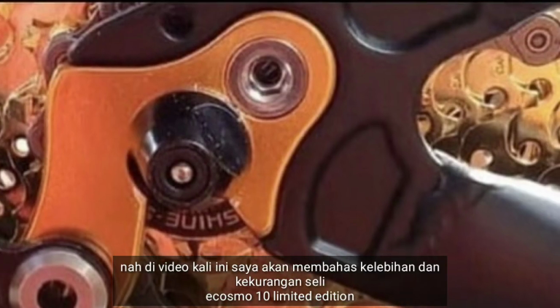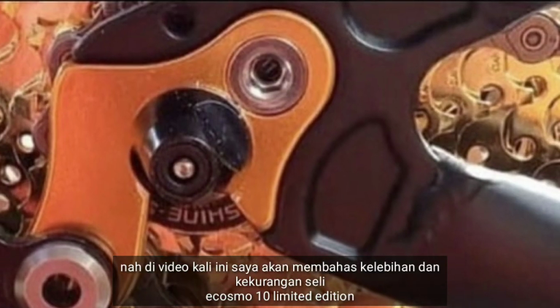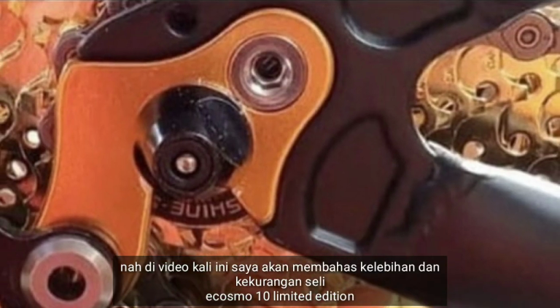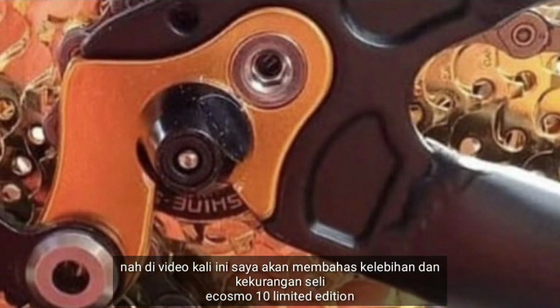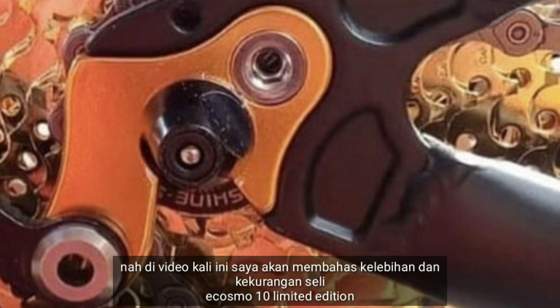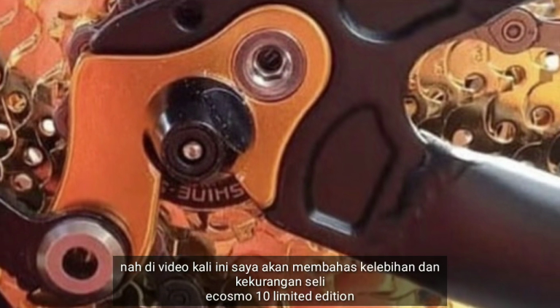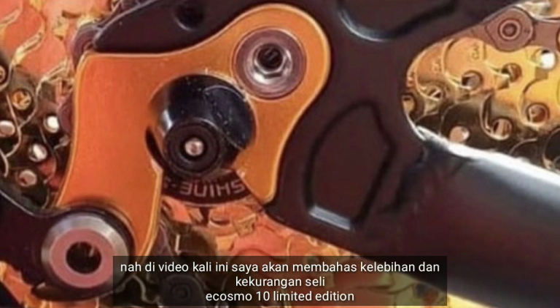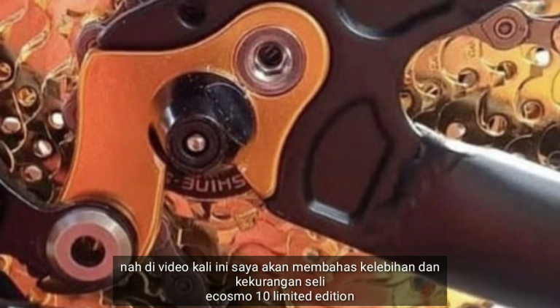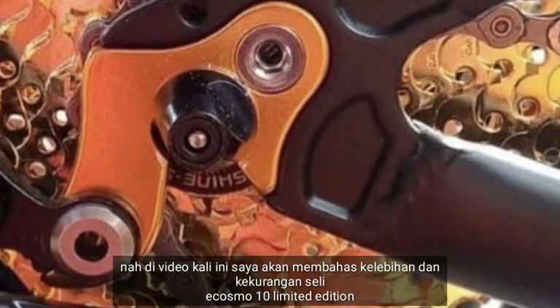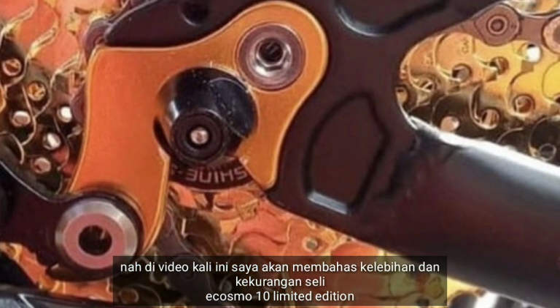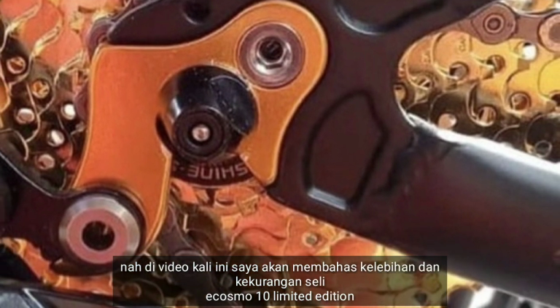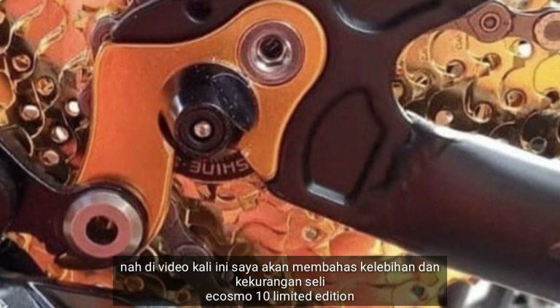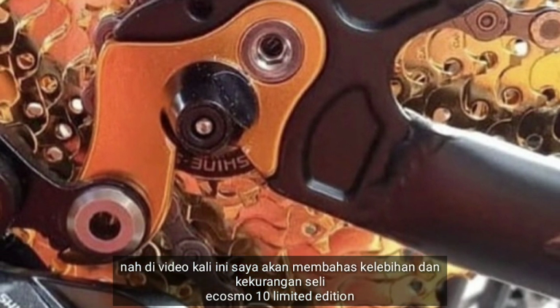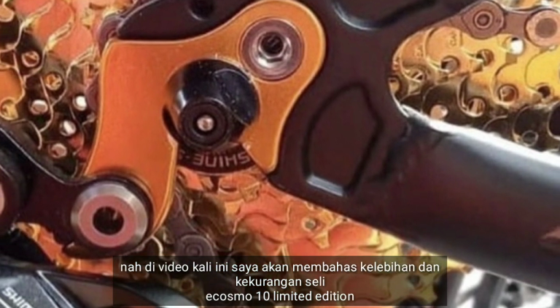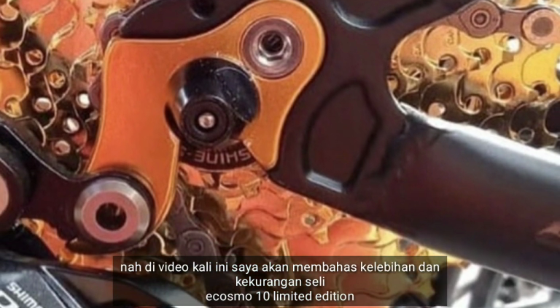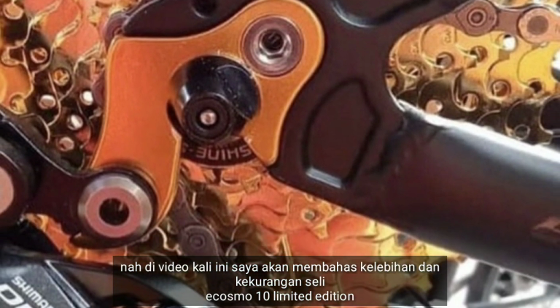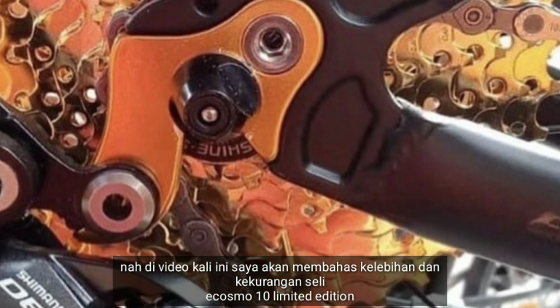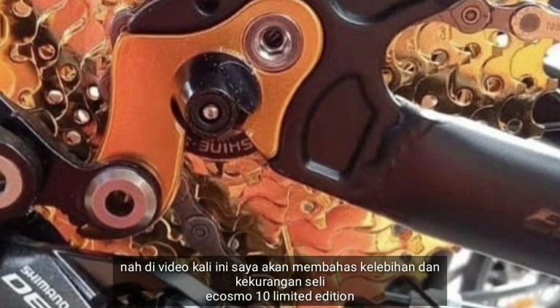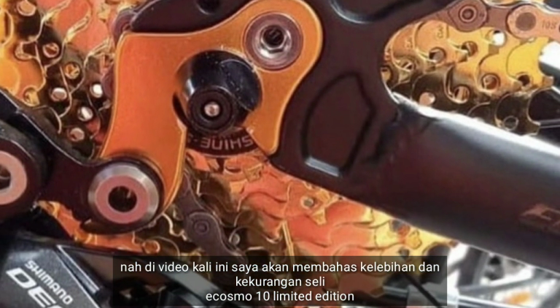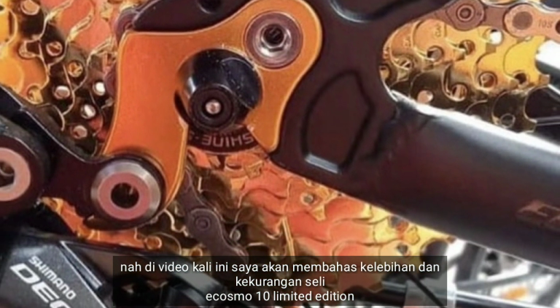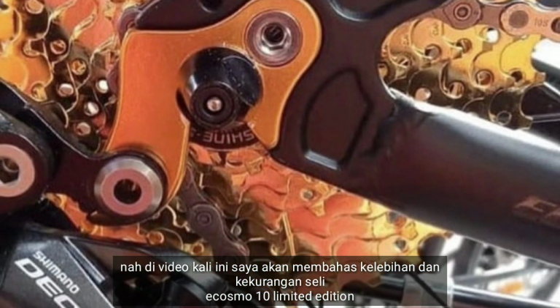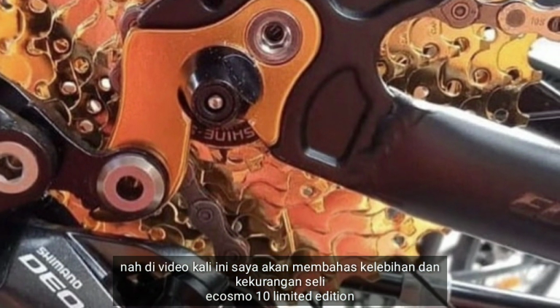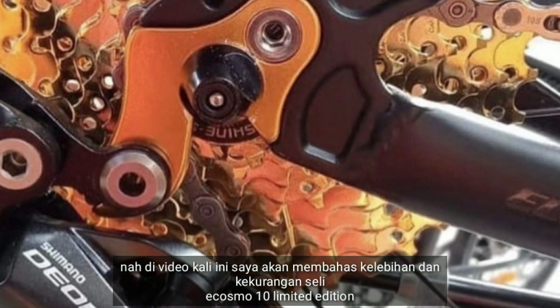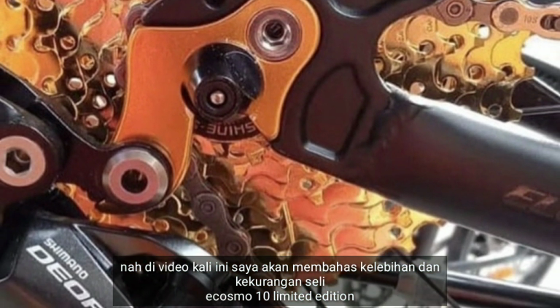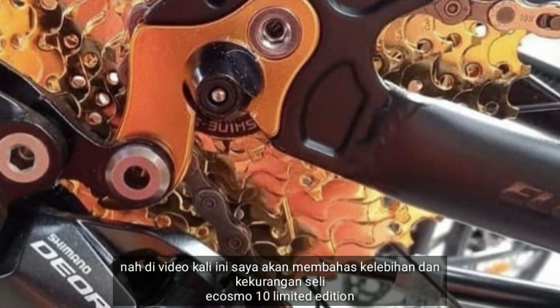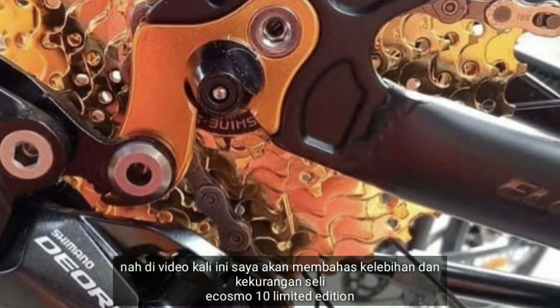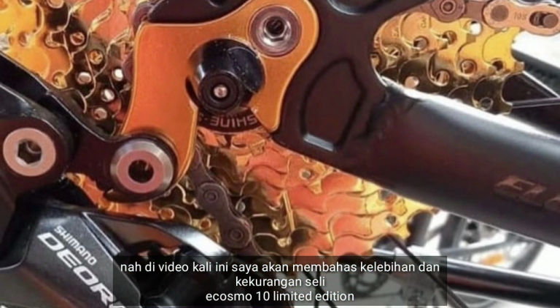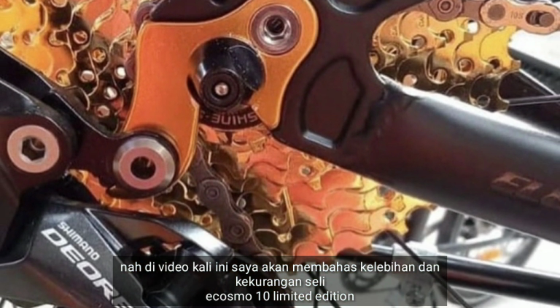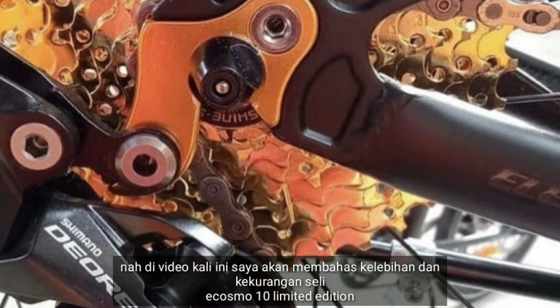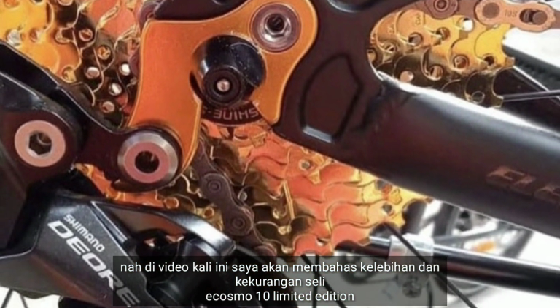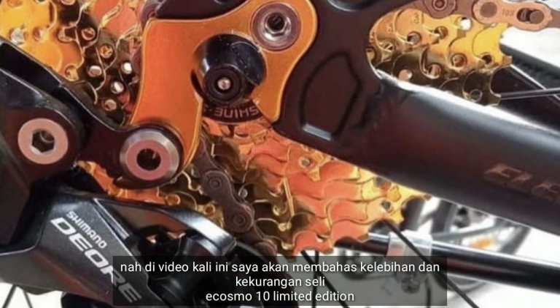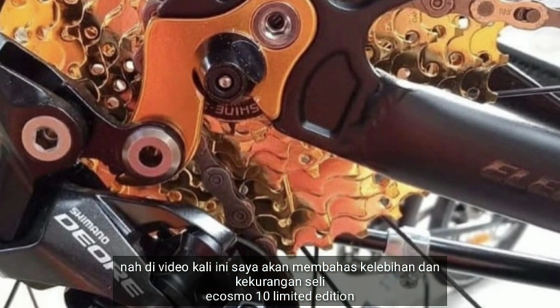Di video kali ini saya akan membahas kelebihan dan kekurangan Sally Ecosmos 10 limited edition.